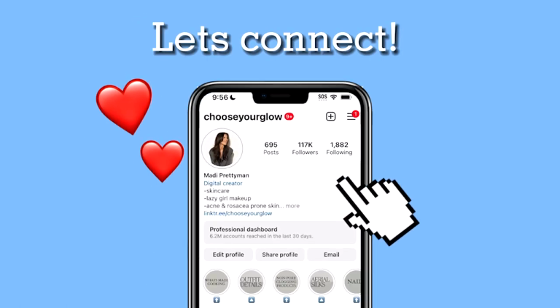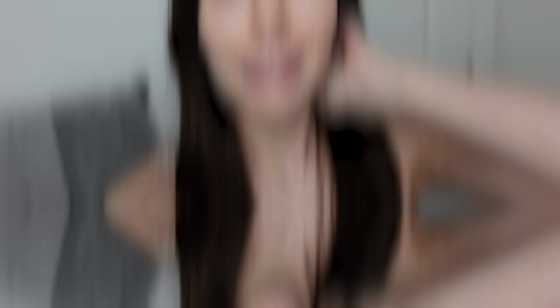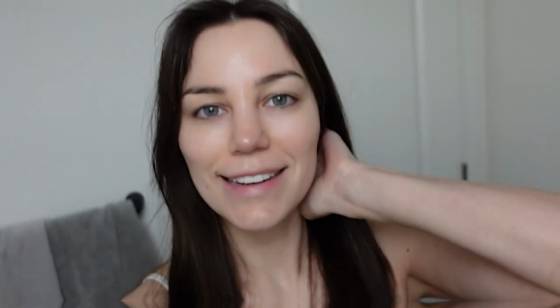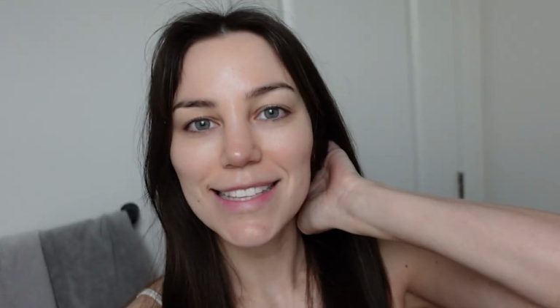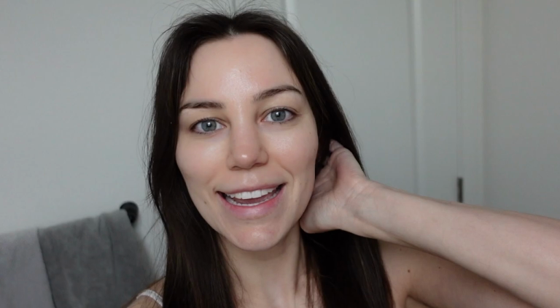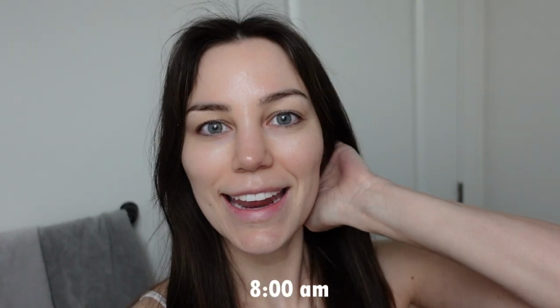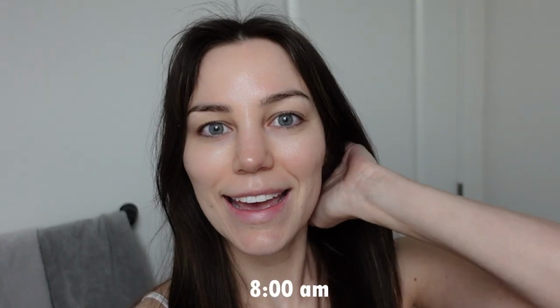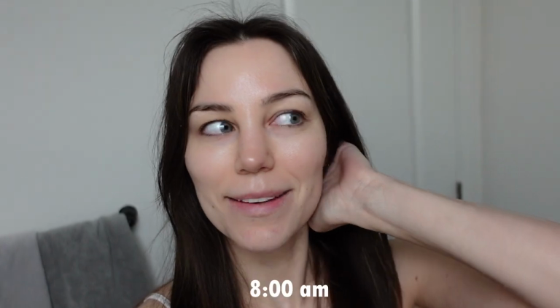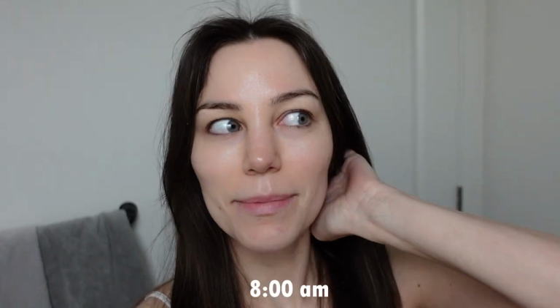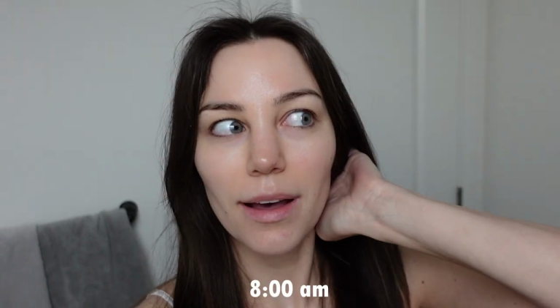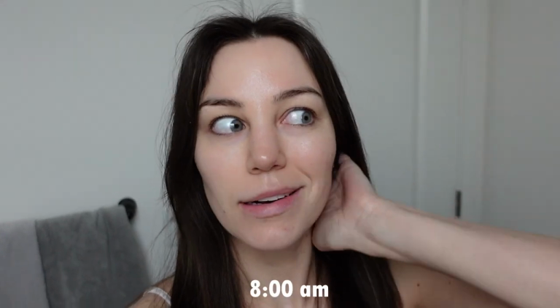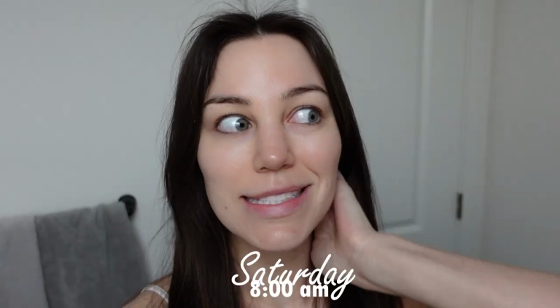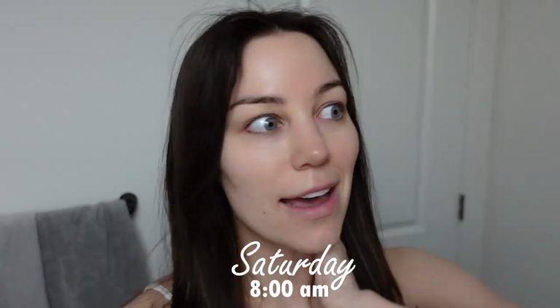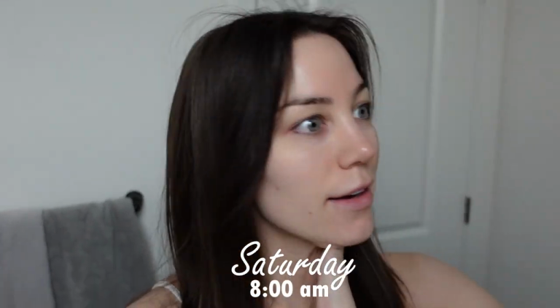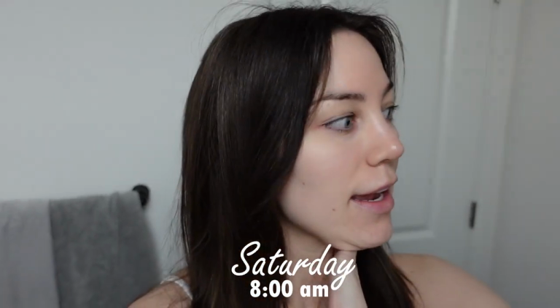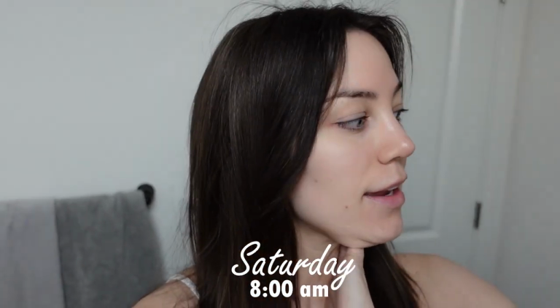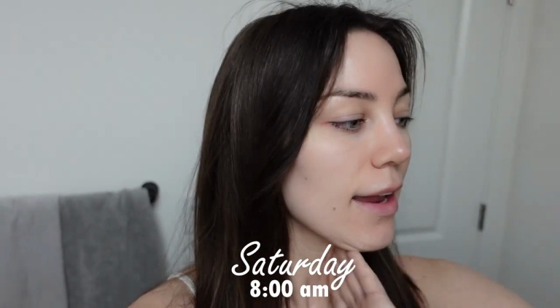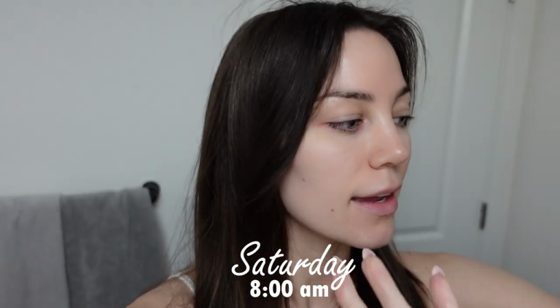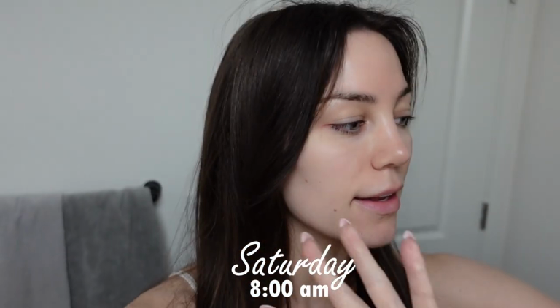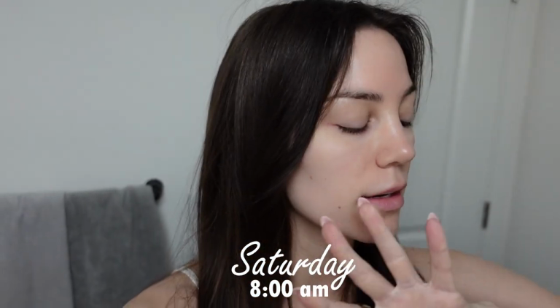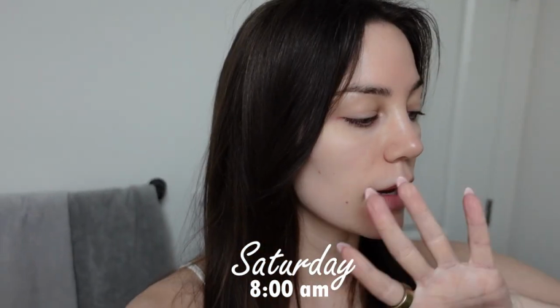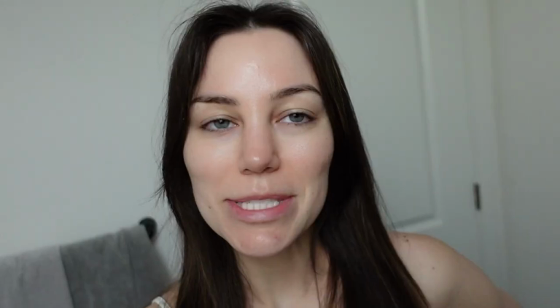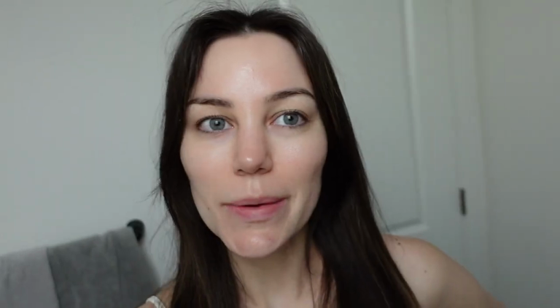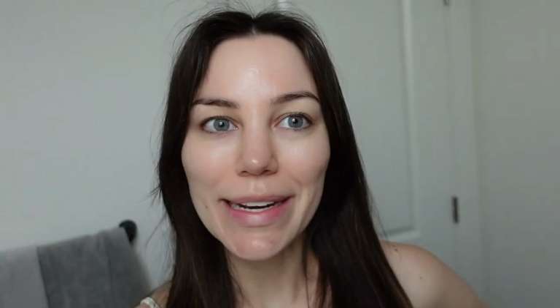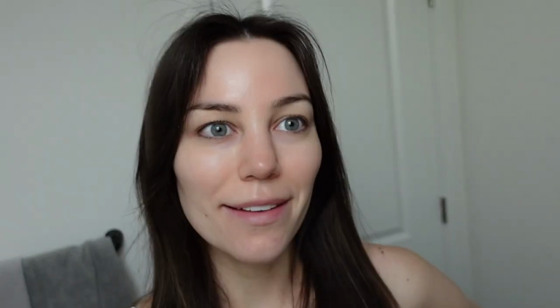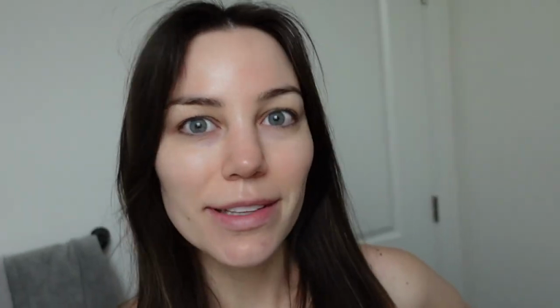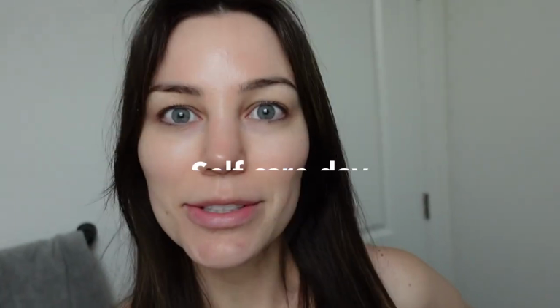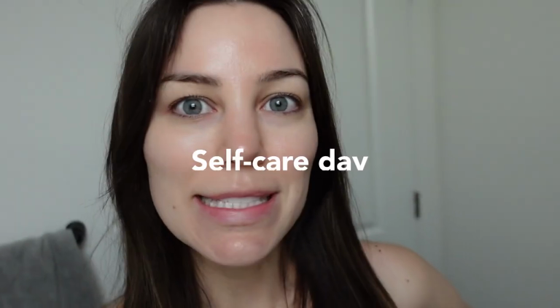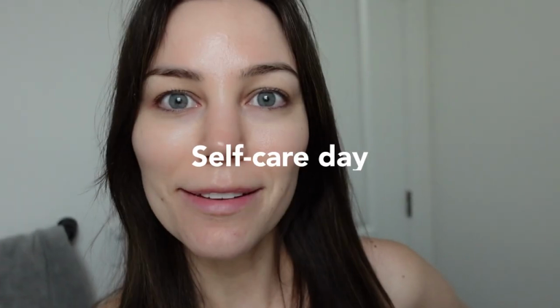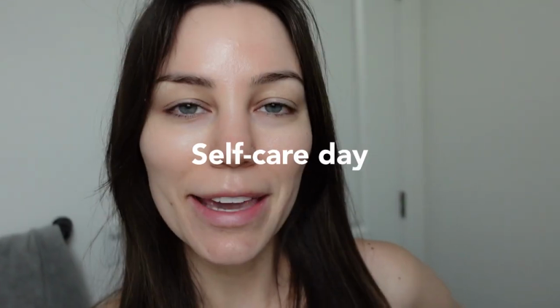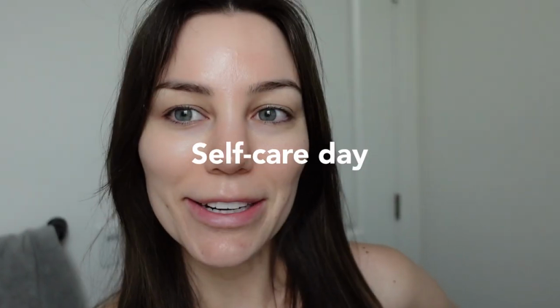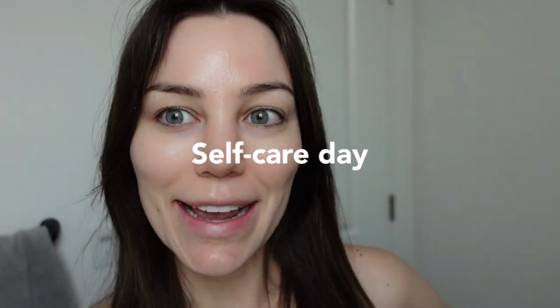It is 8 a.m. on a Saturday and I'm just going to have a little self-care day.